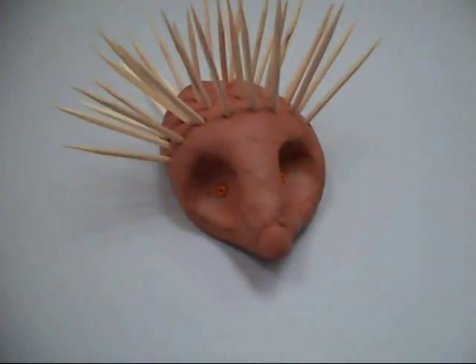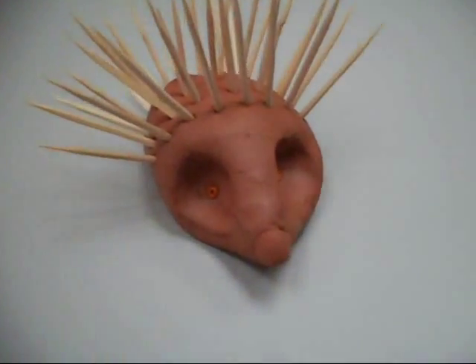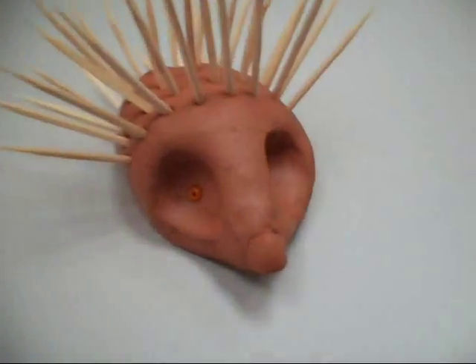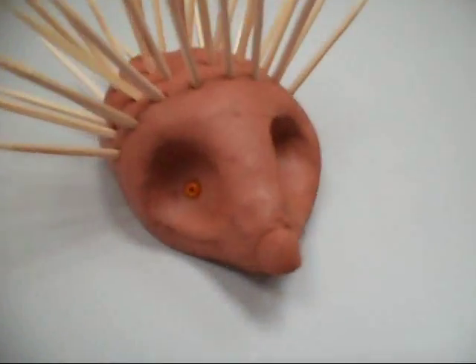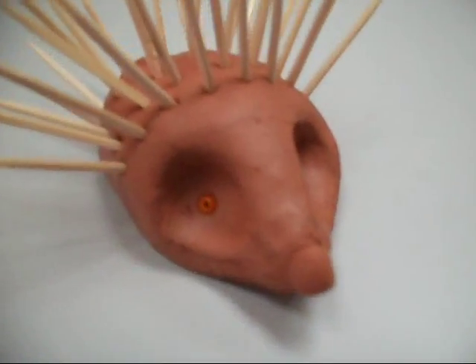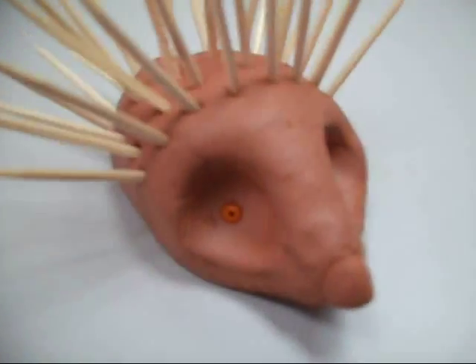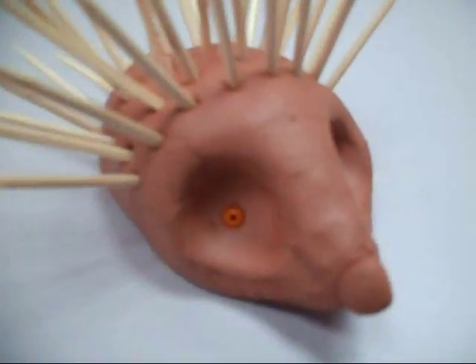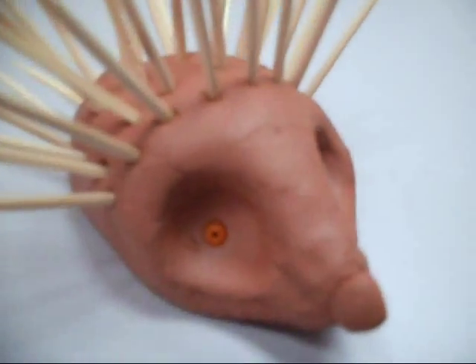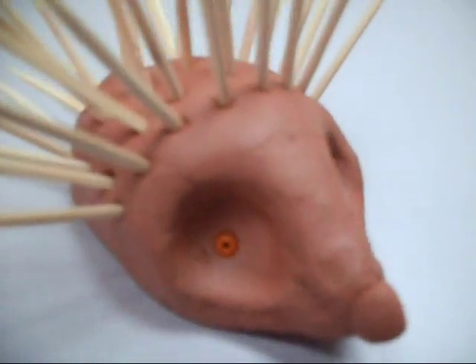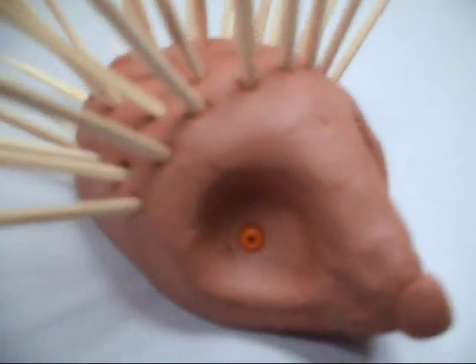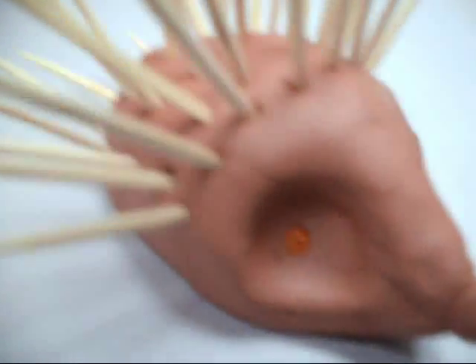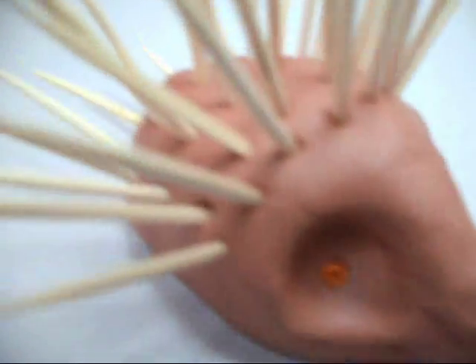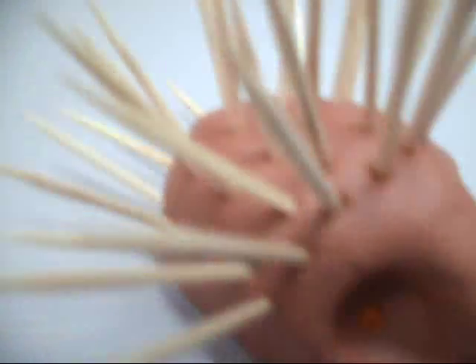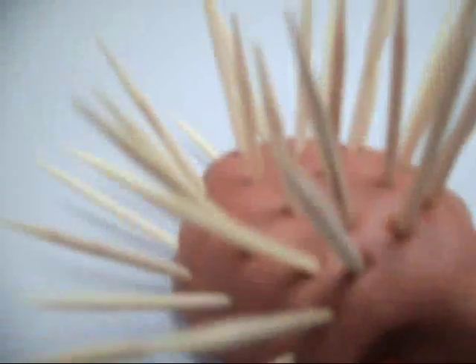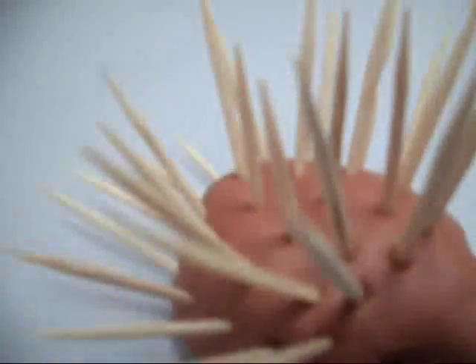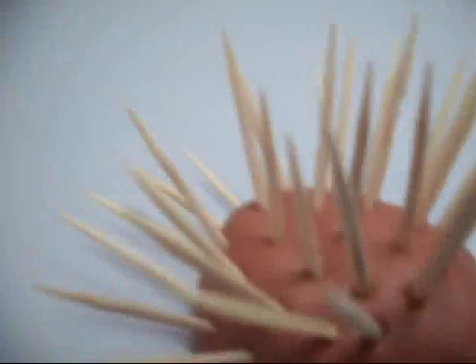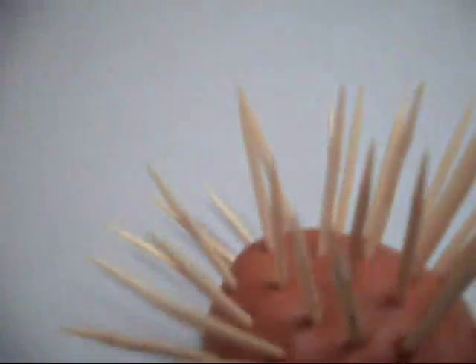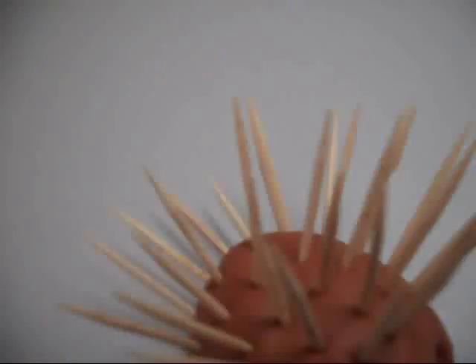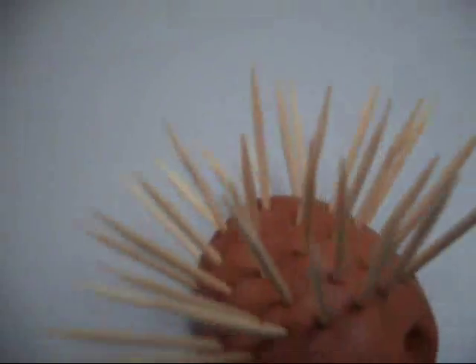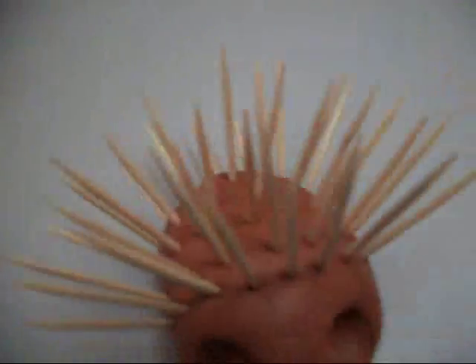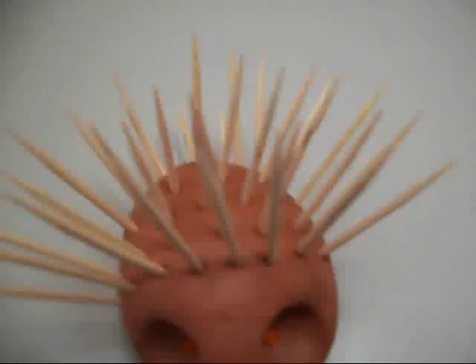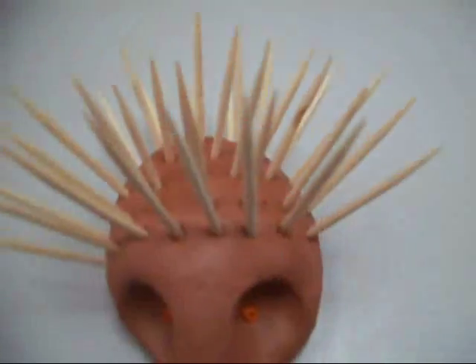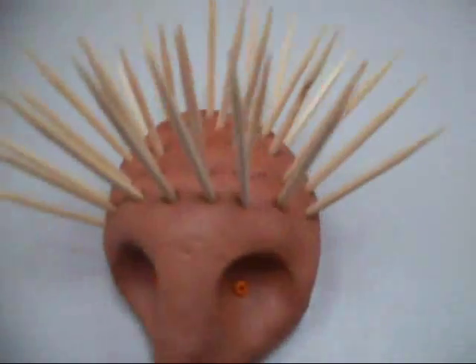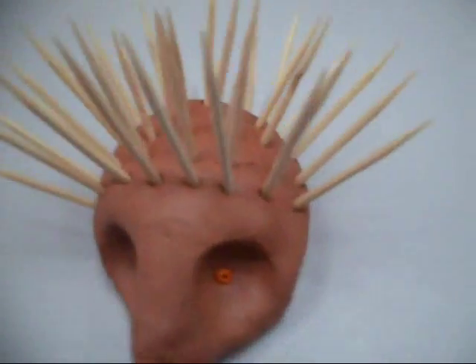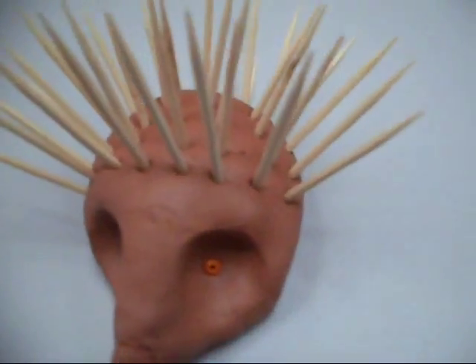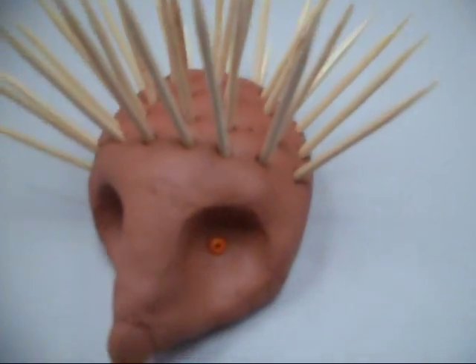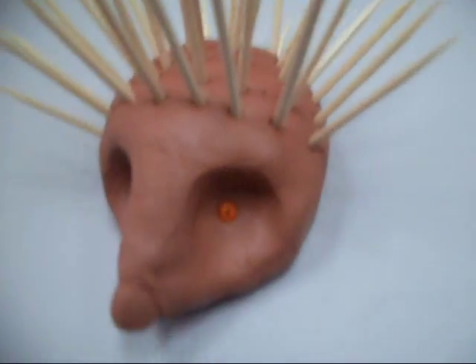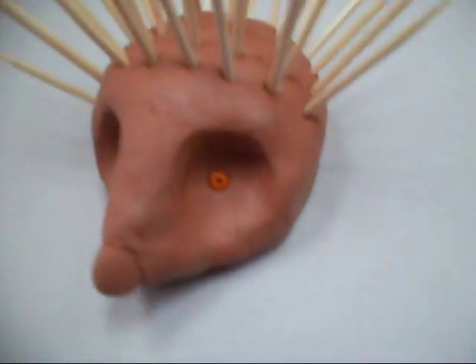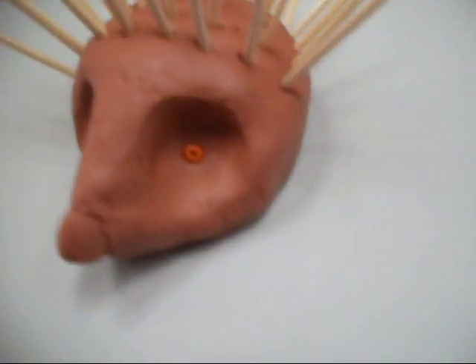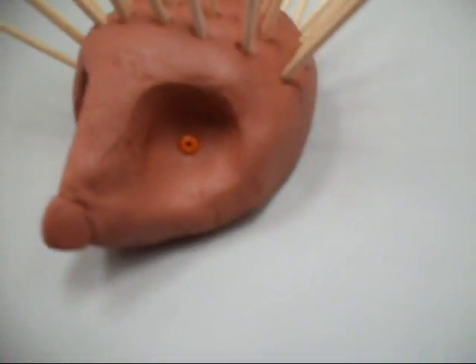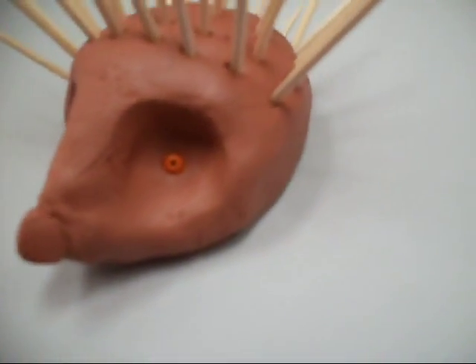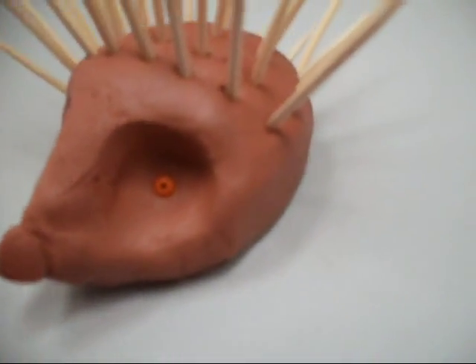So when you finish, the hedgehog should look something like this.